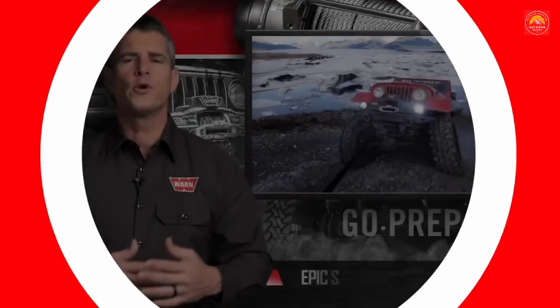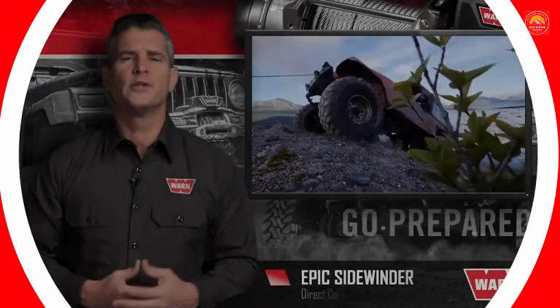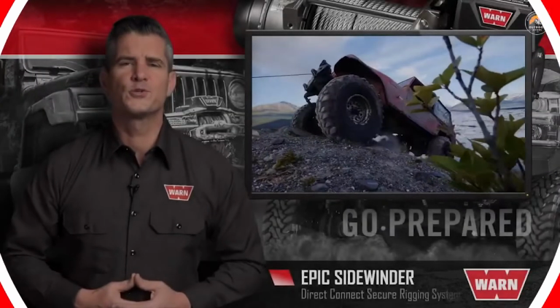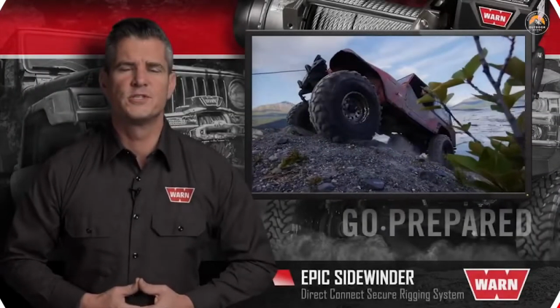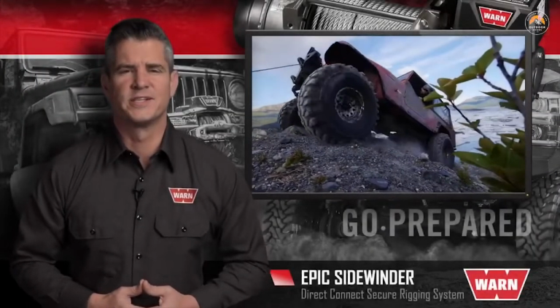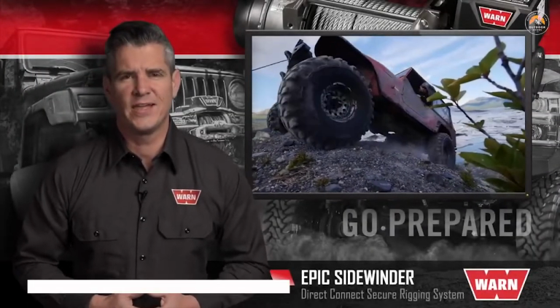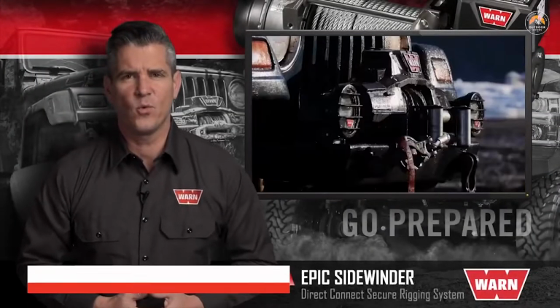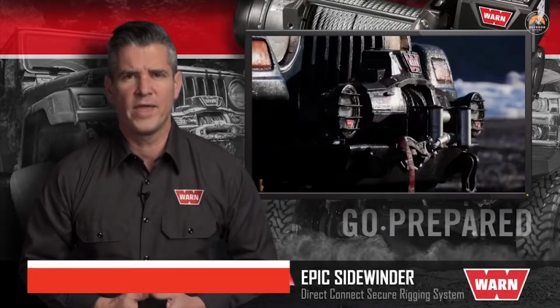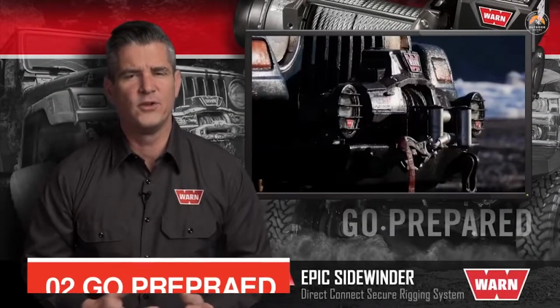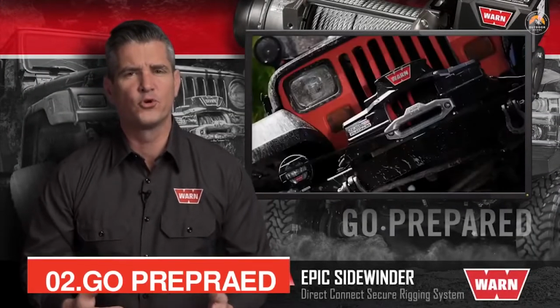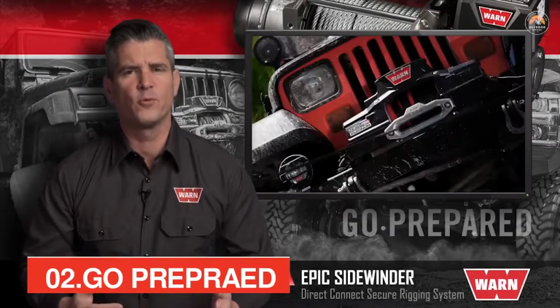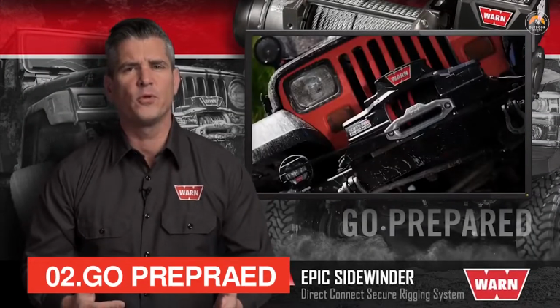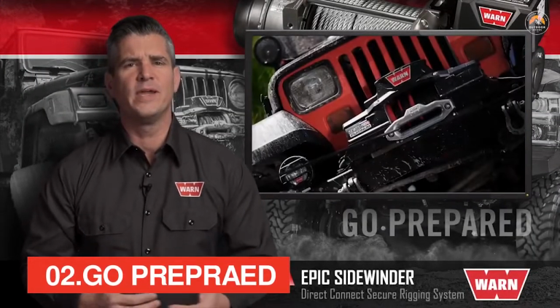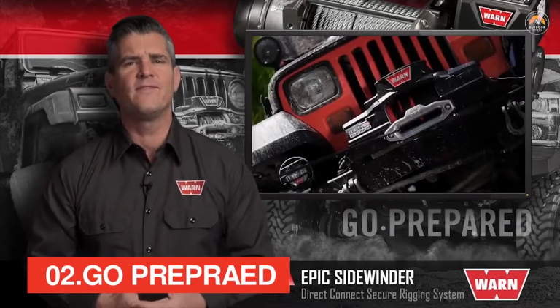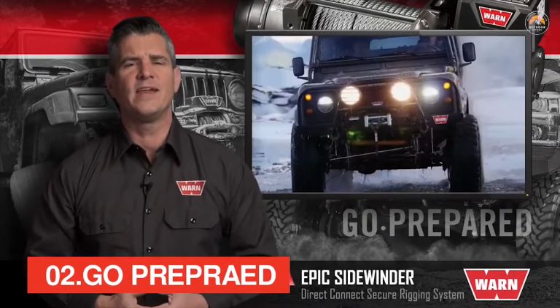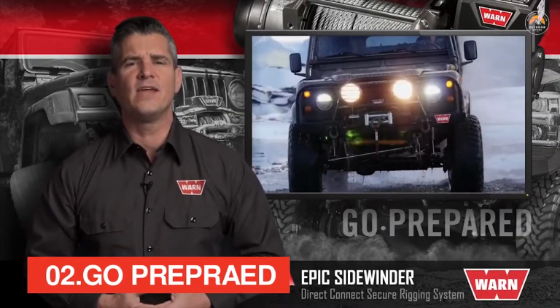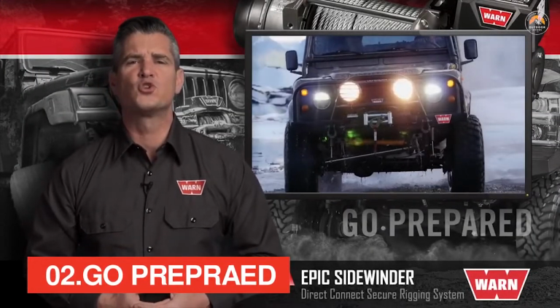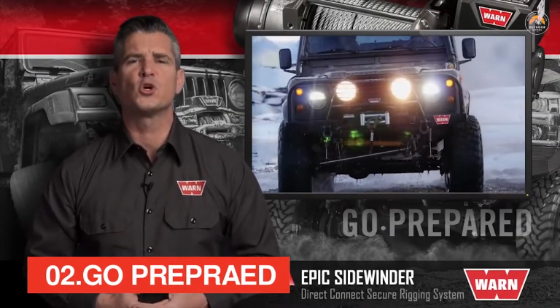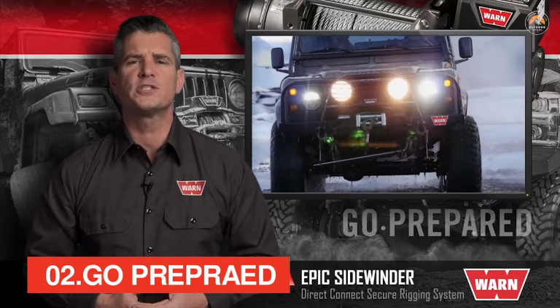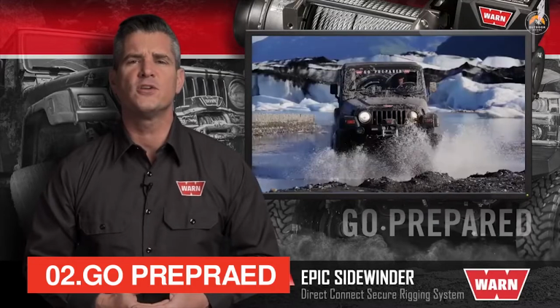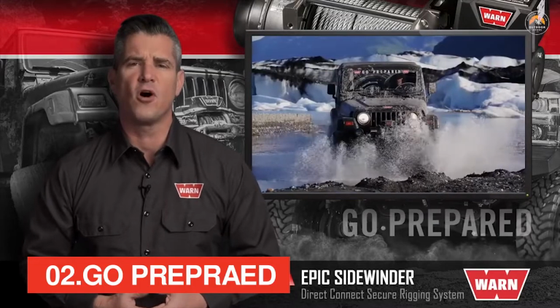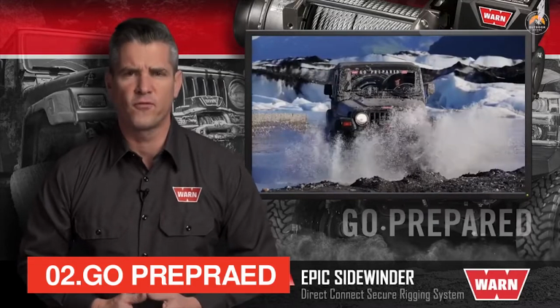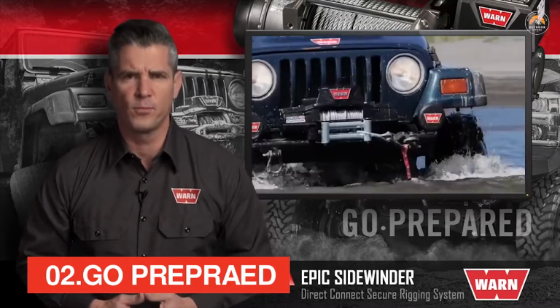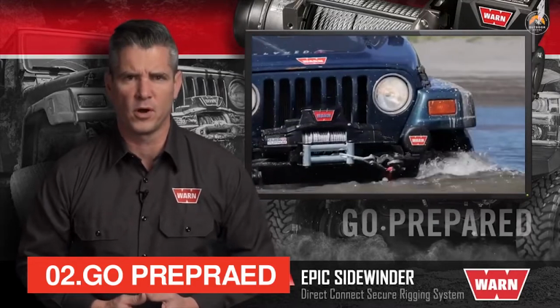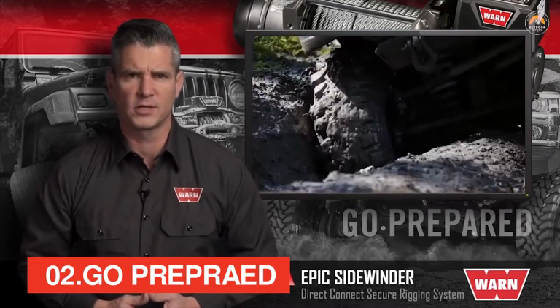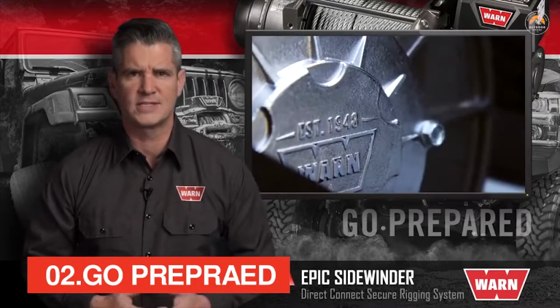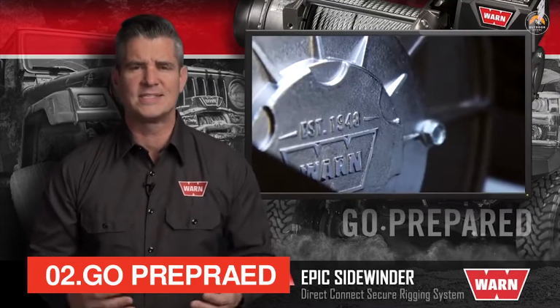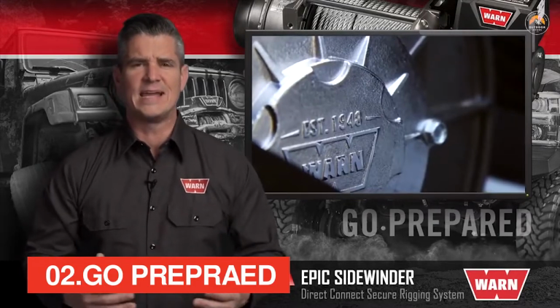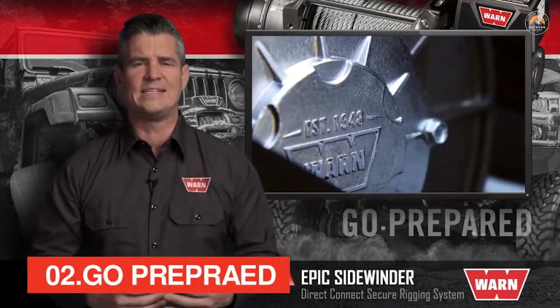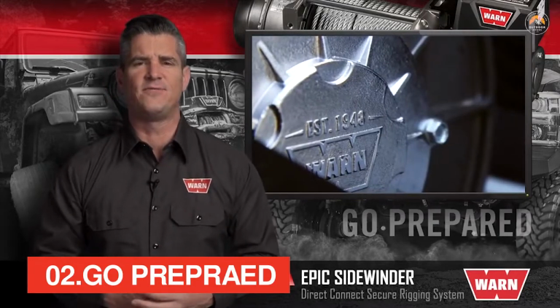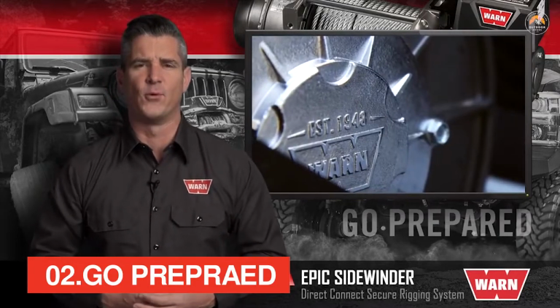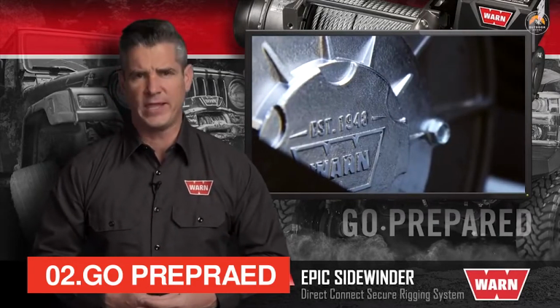WARN Industries has led the way in durable, innovative, and trusted off-road products since 1948.